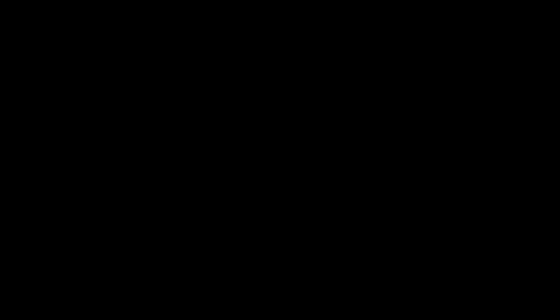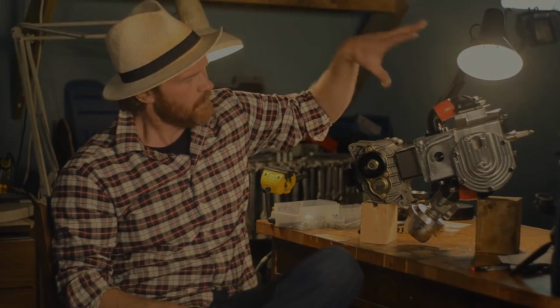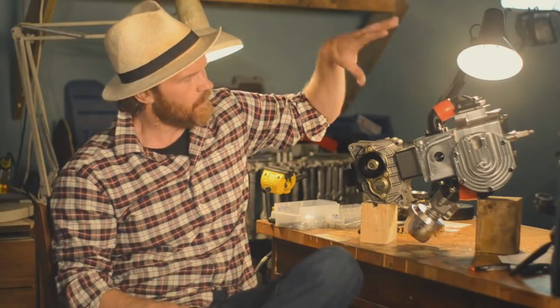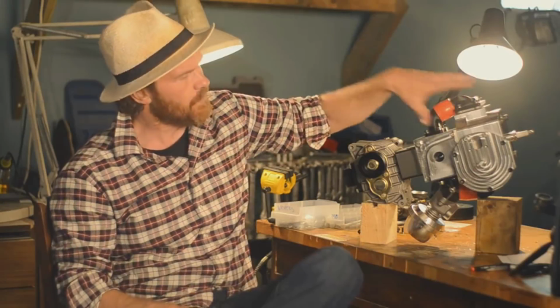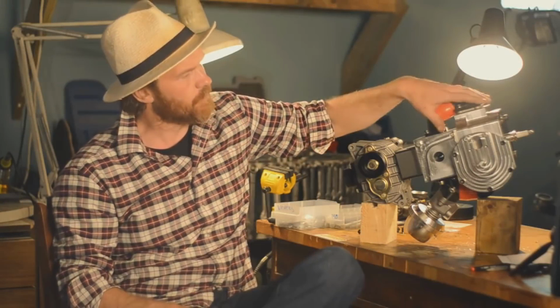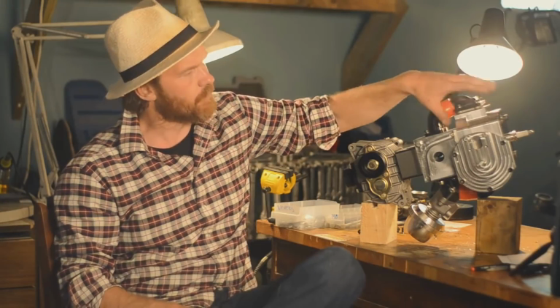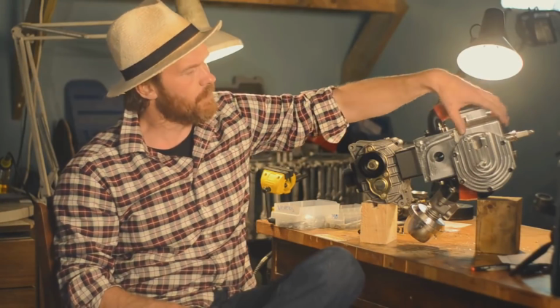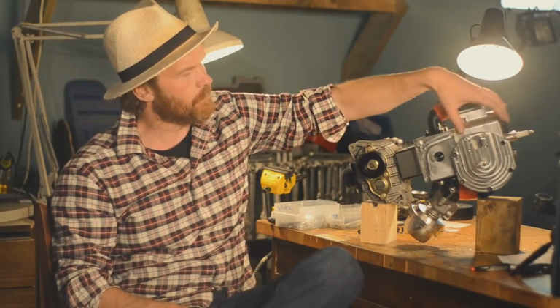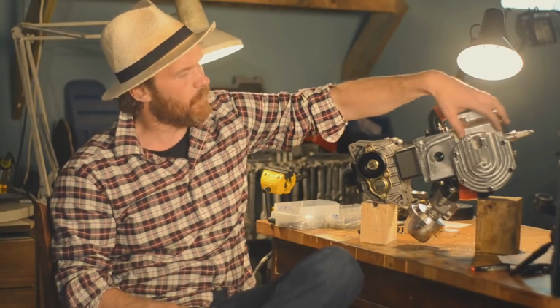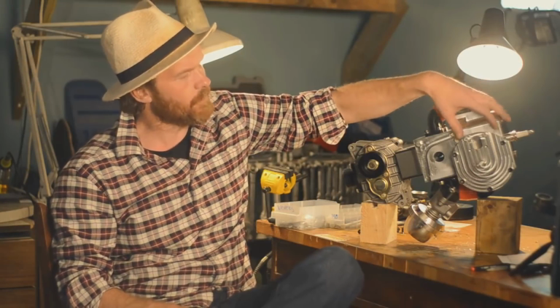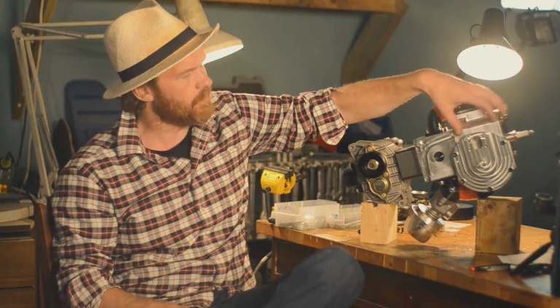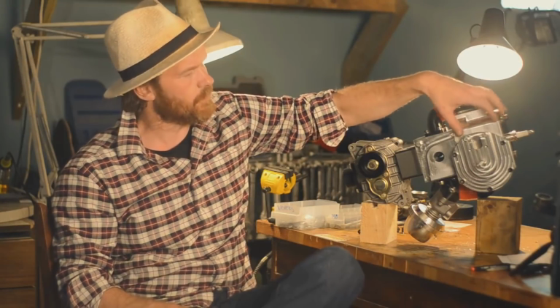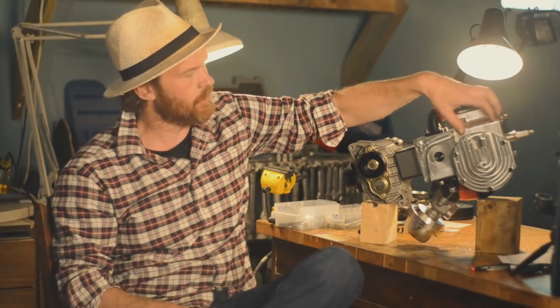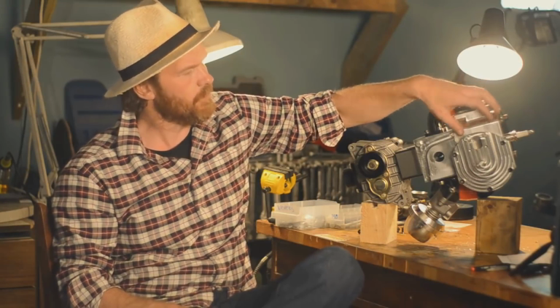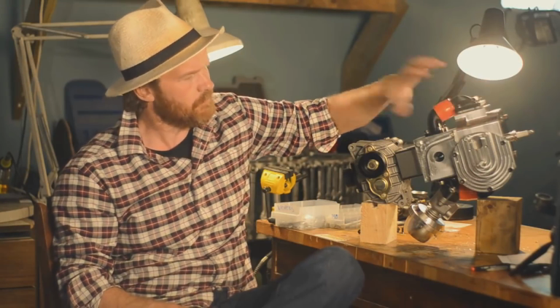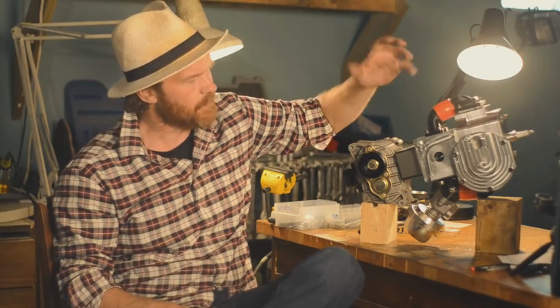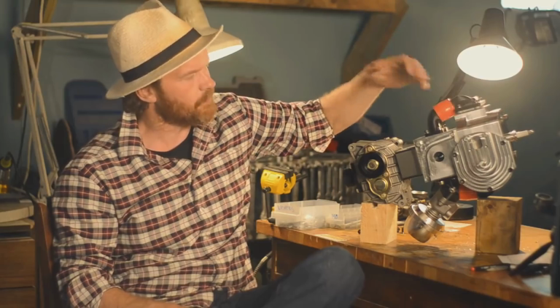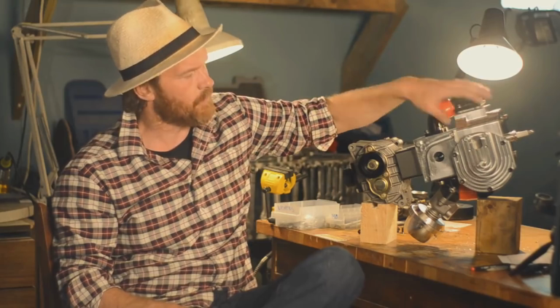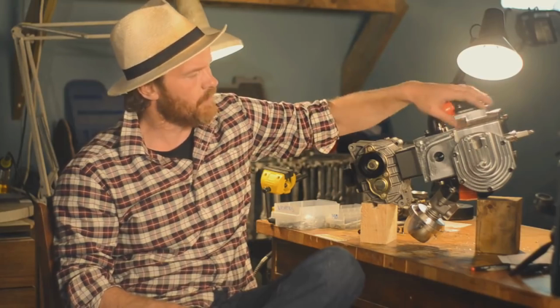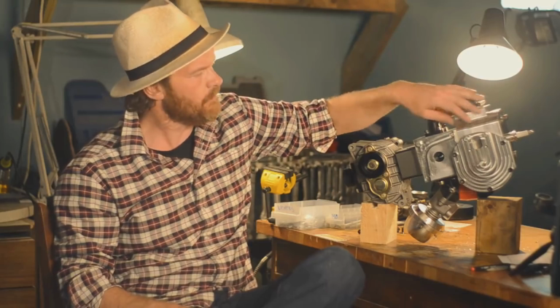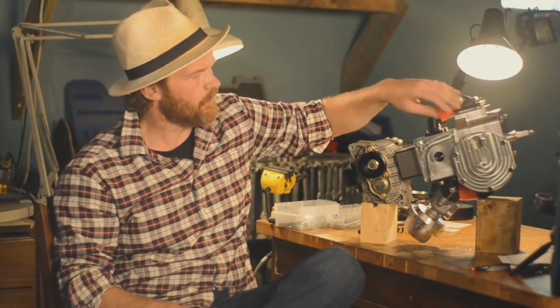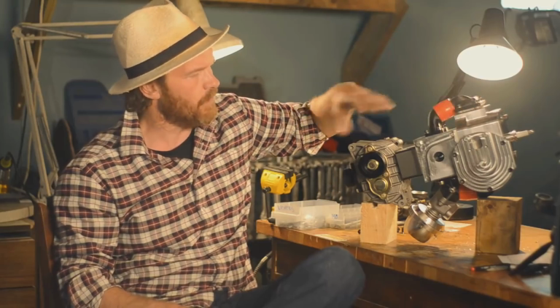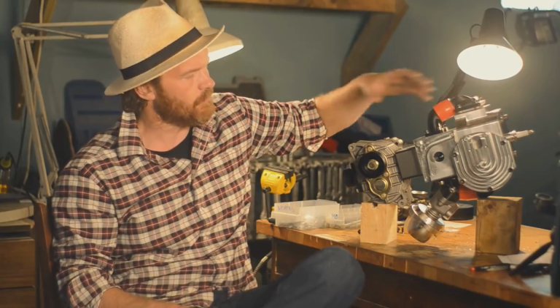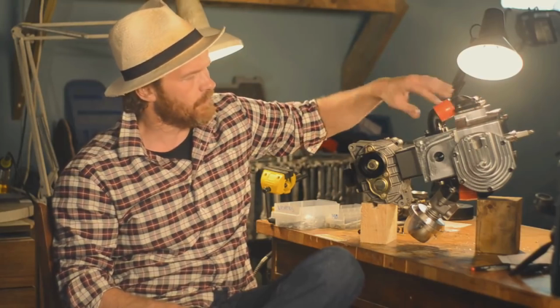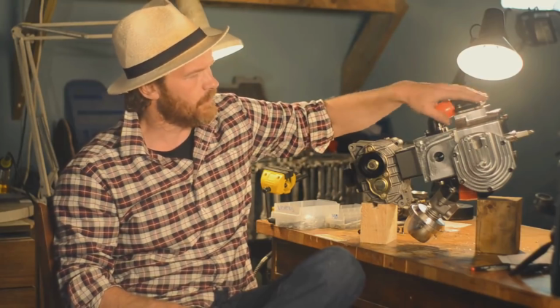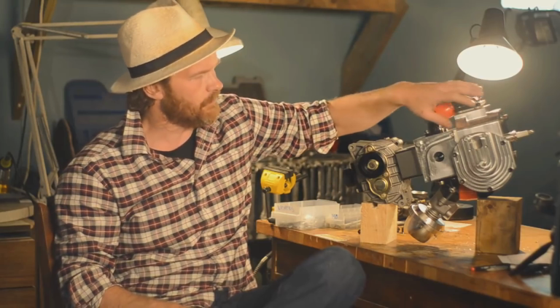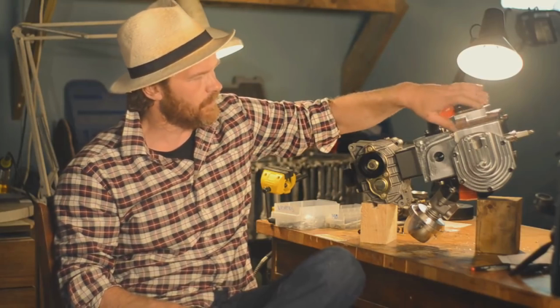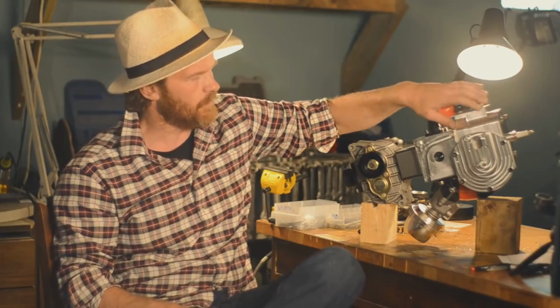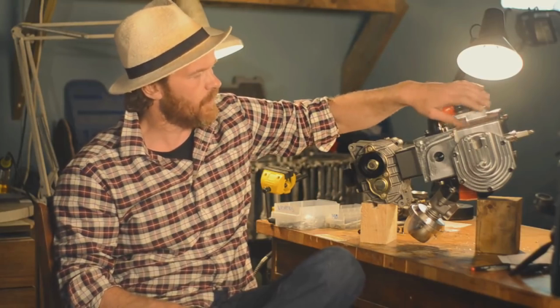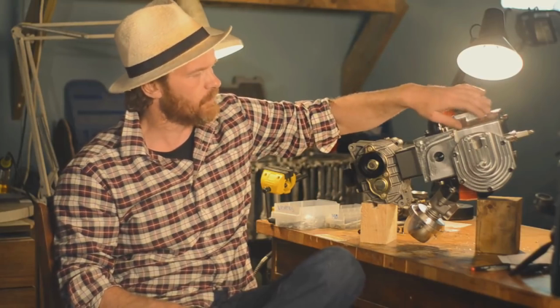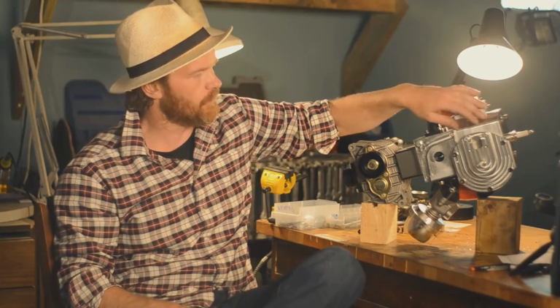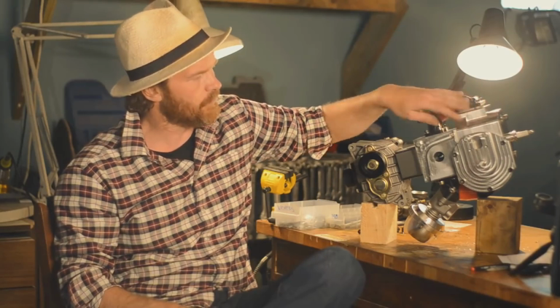We need to clean up the ports in the cylinder, match them properly — the liner and the actual cylinder.